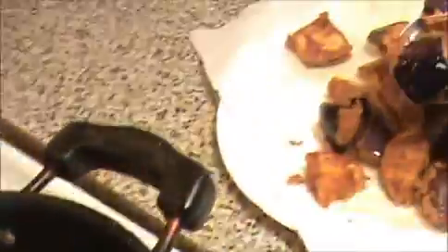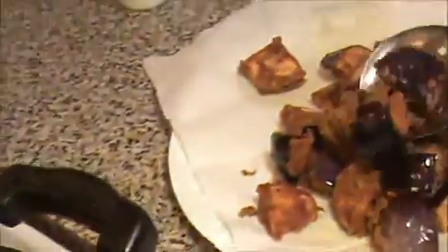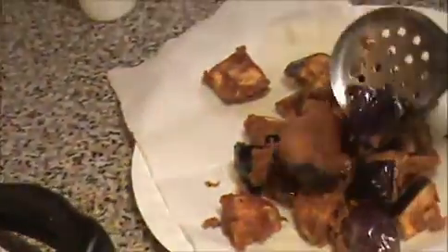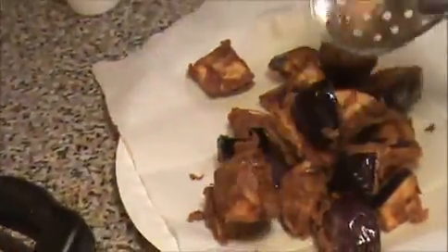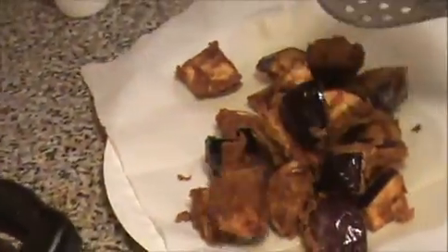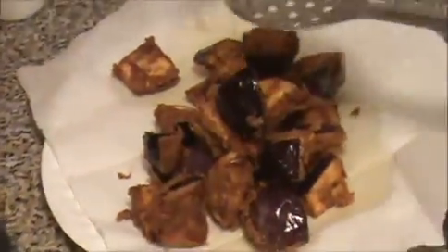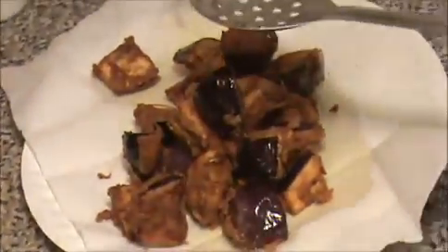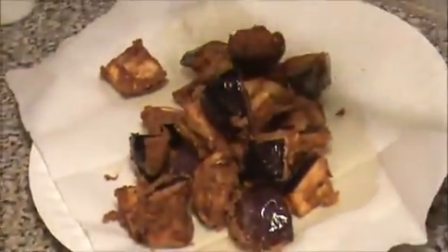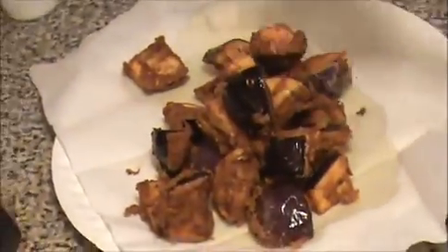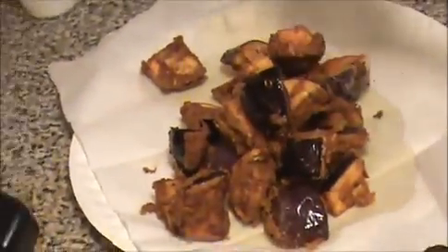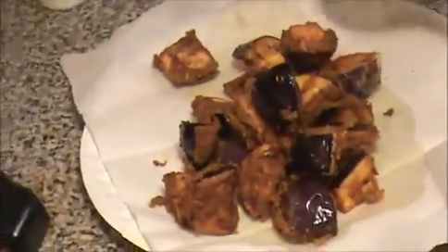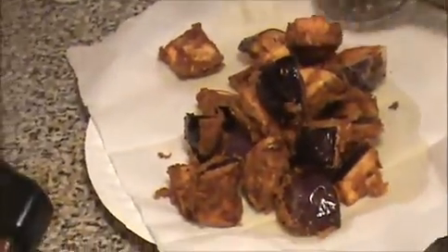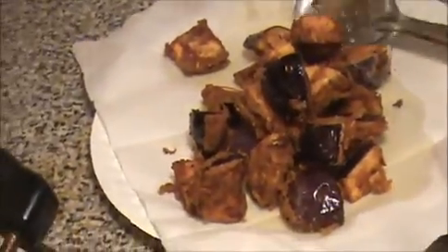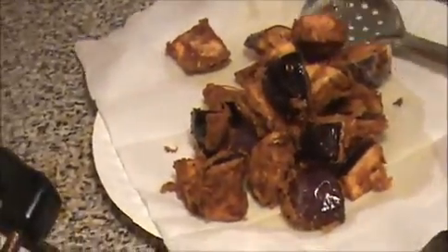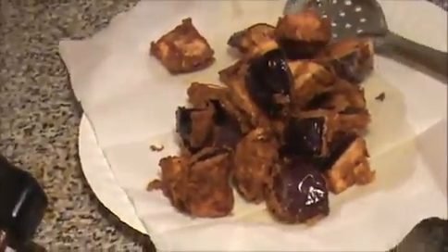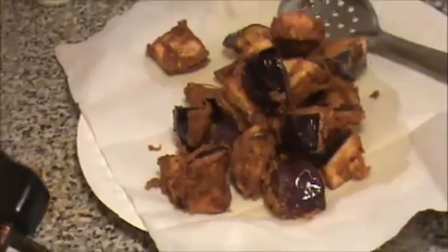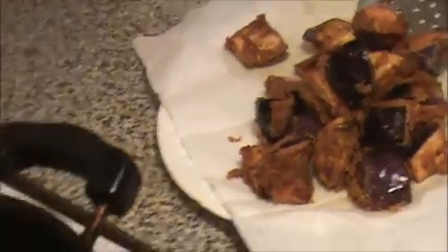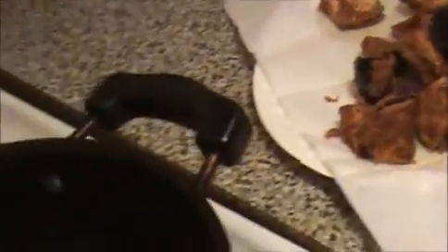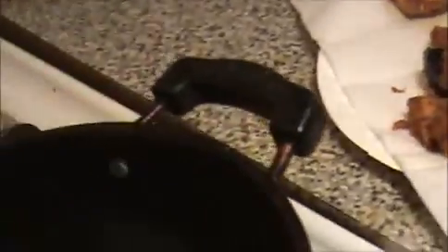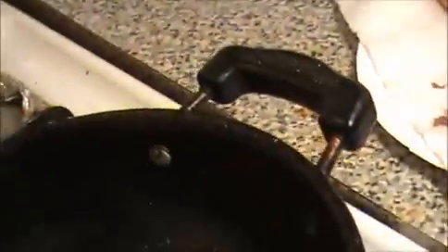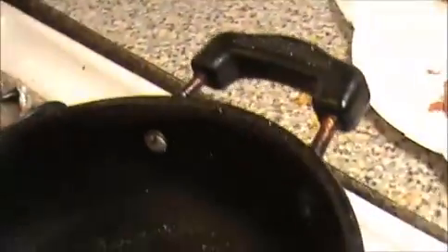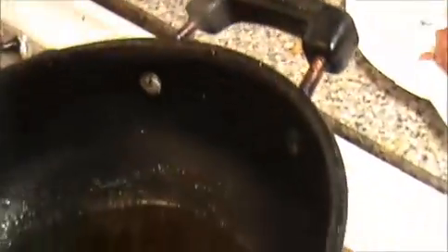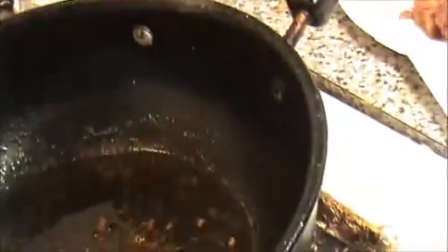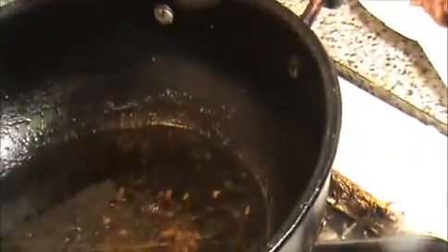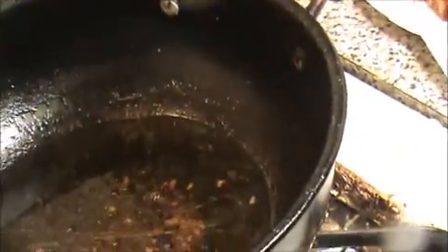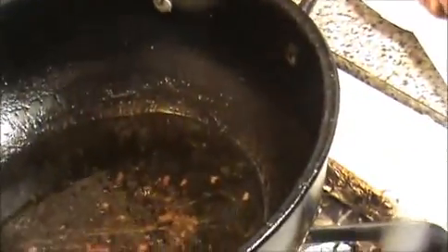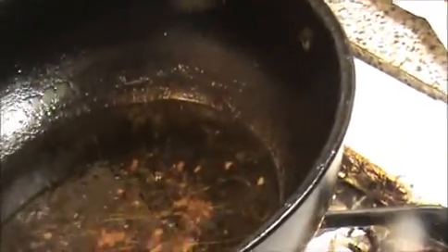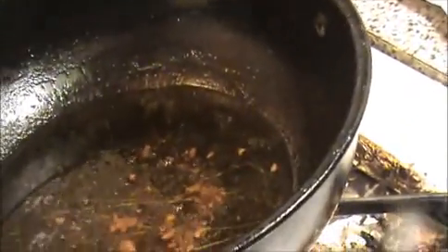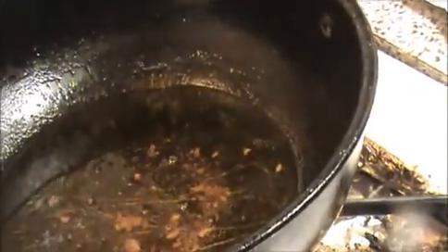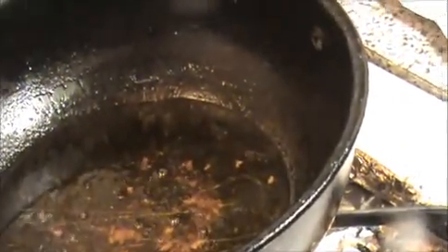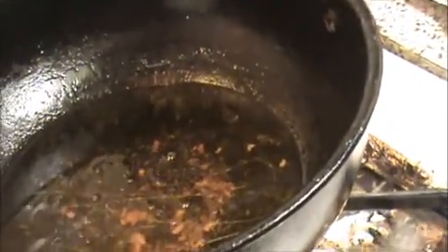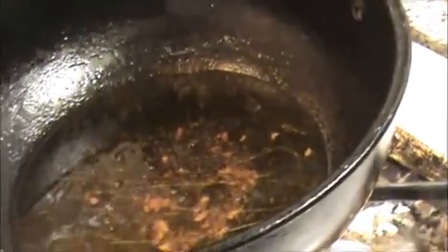Our fried brinjal is ready. Let us see how to prepare this manchurian.